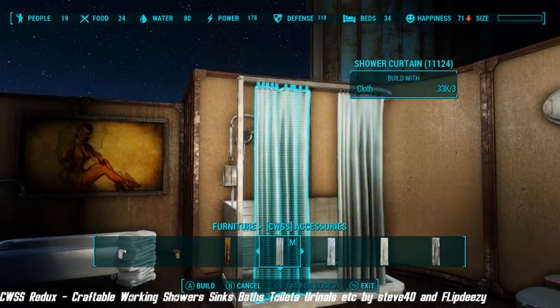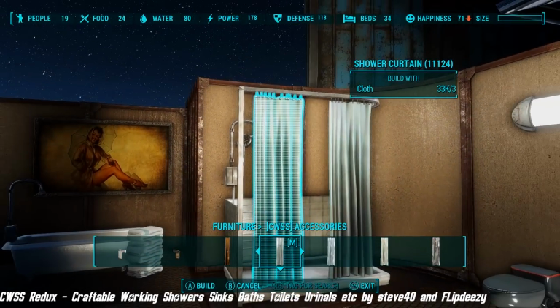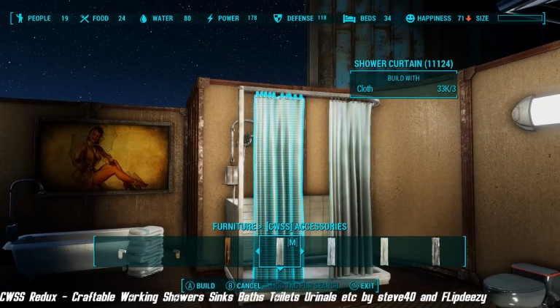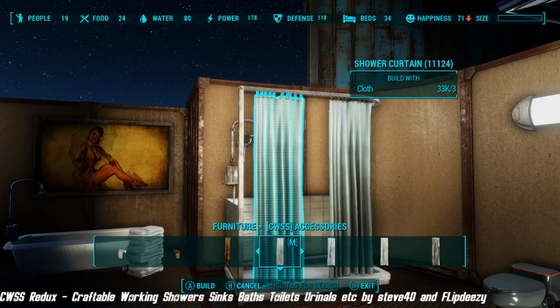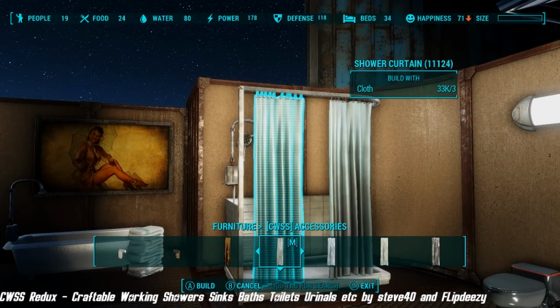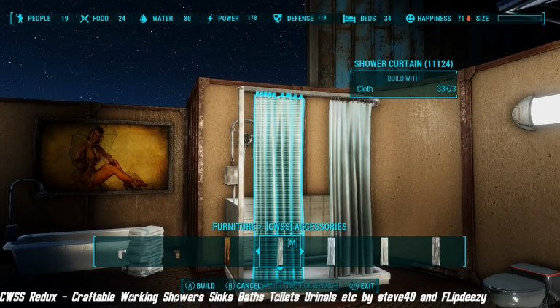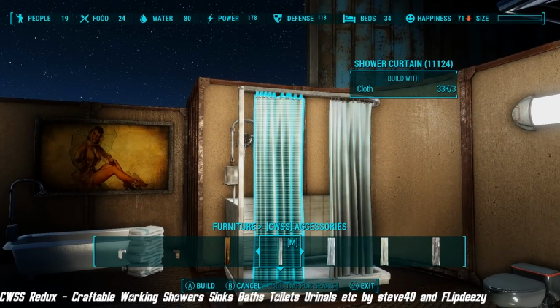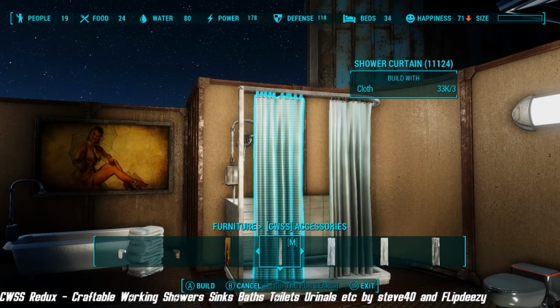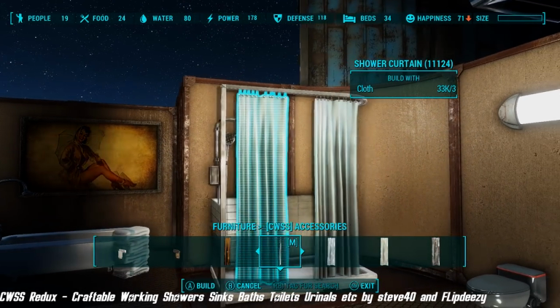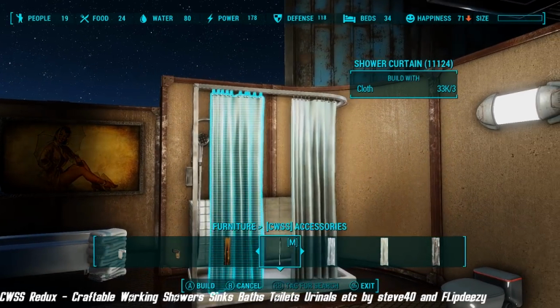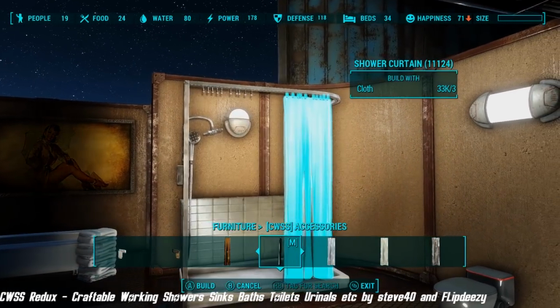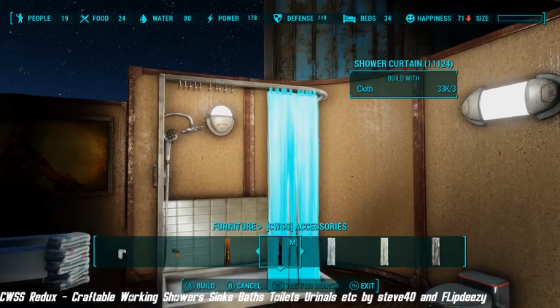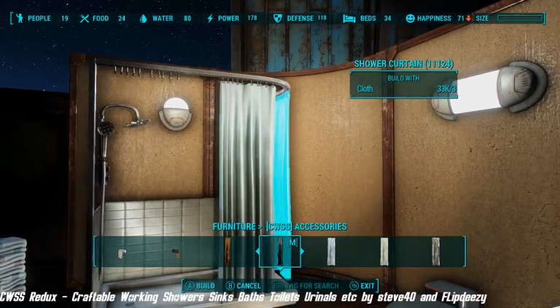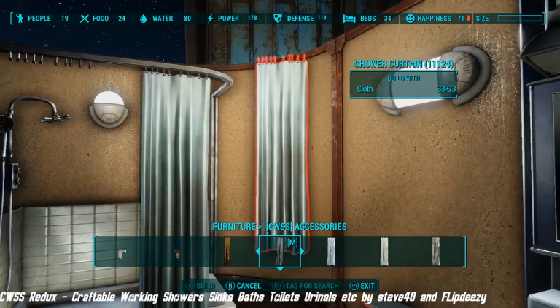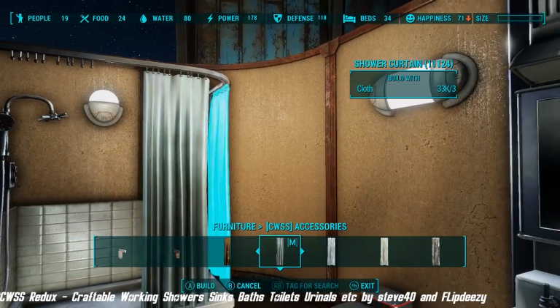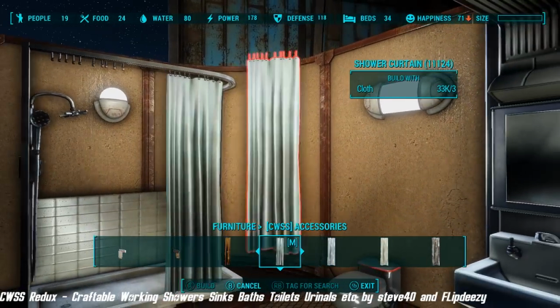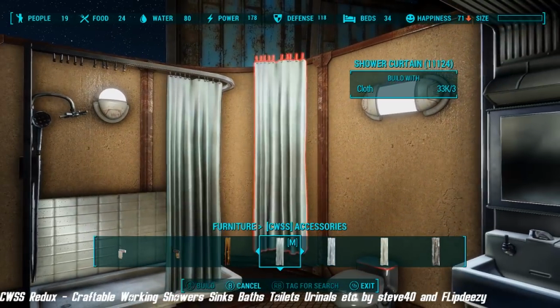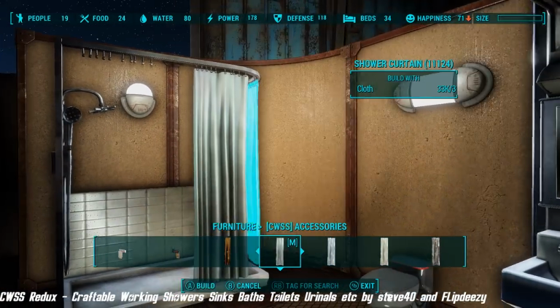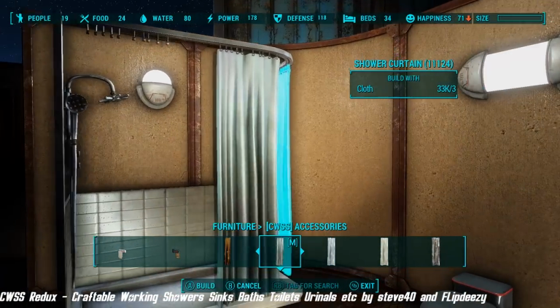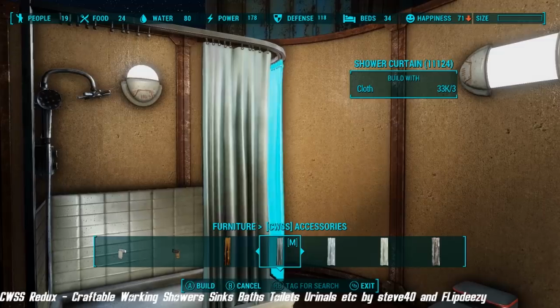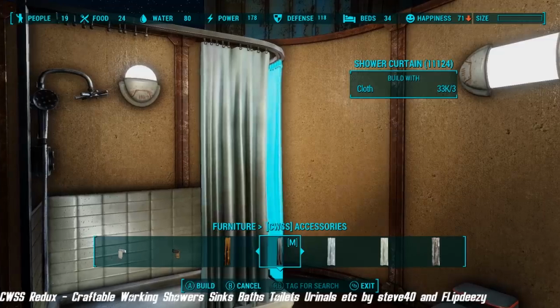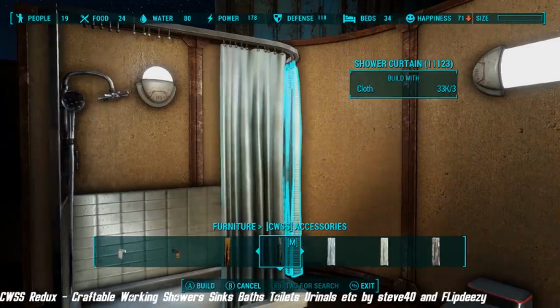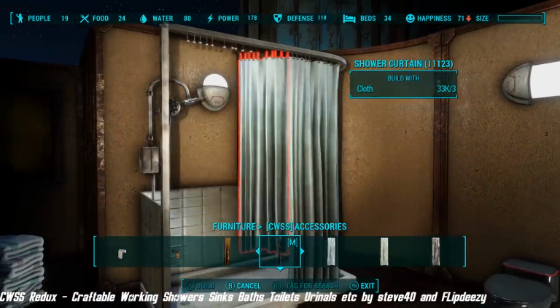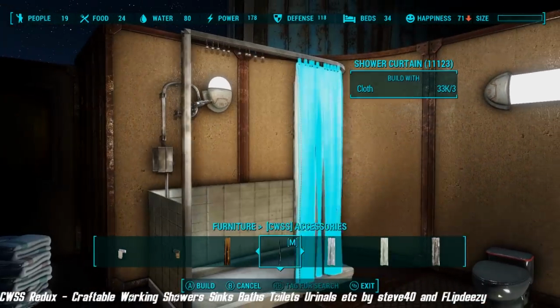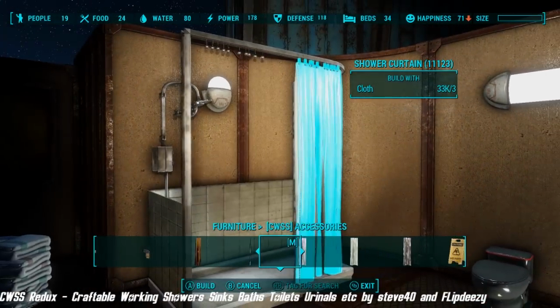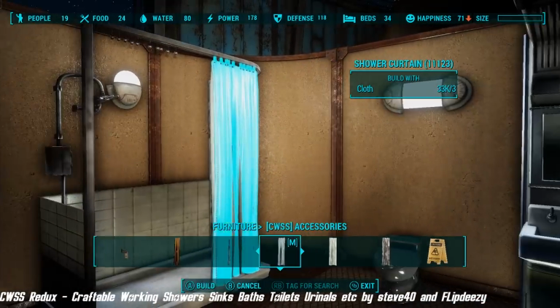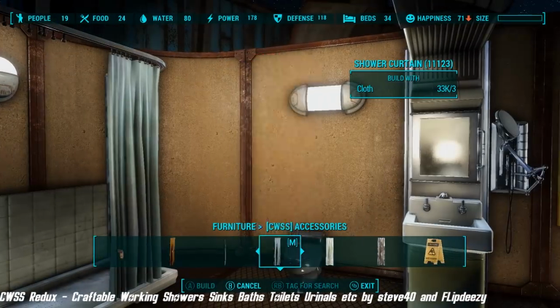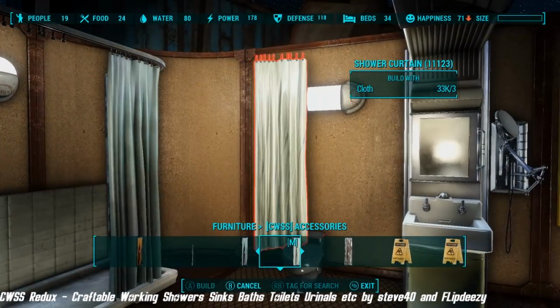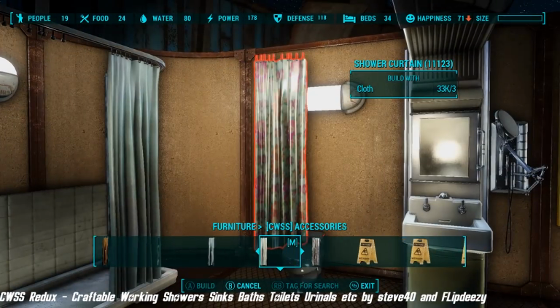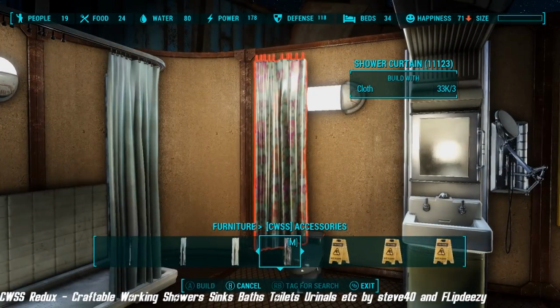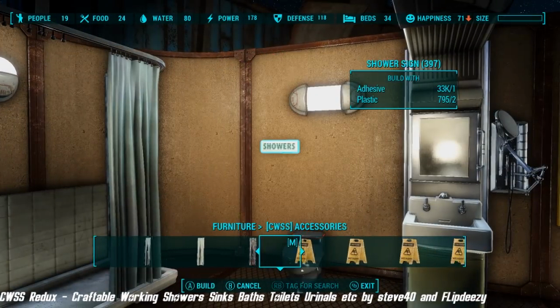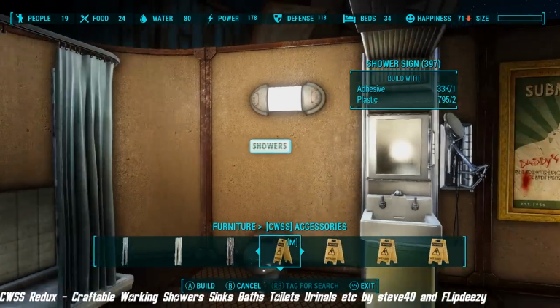CWSS Redux: Craftable, Working Showers, Sinks, Bathroom, Toilets, Urinals, etc. By Steve Forty and Flip Deasy.